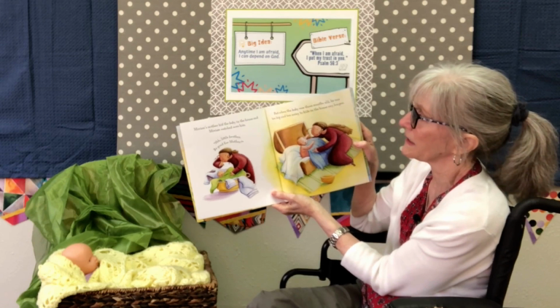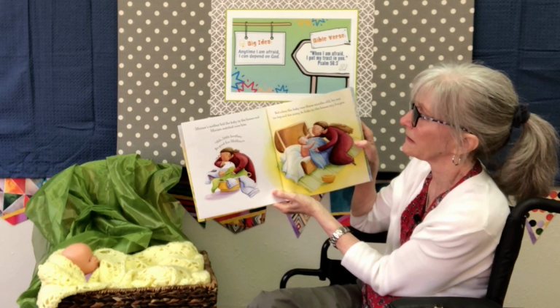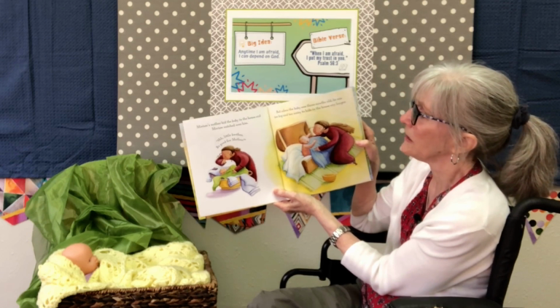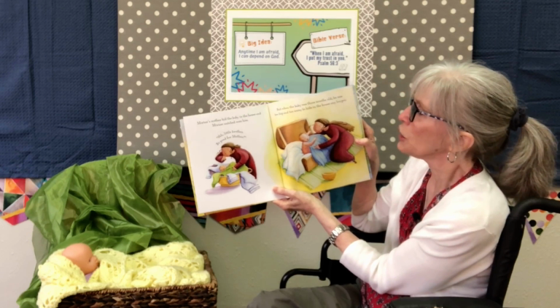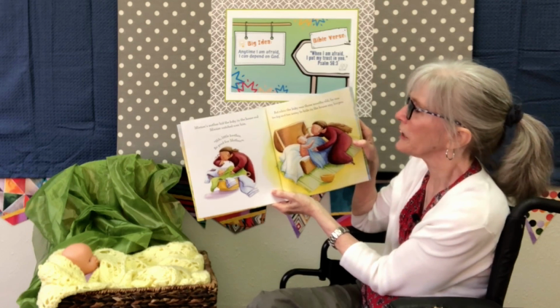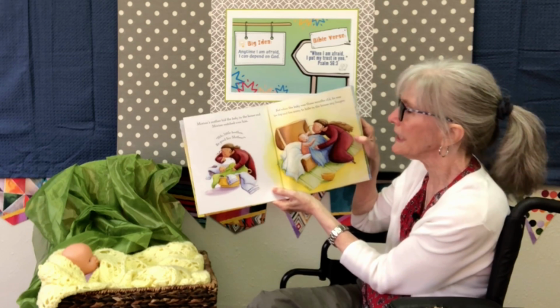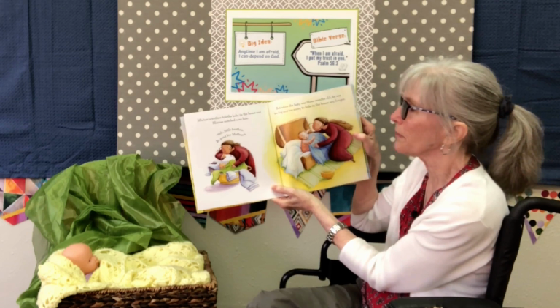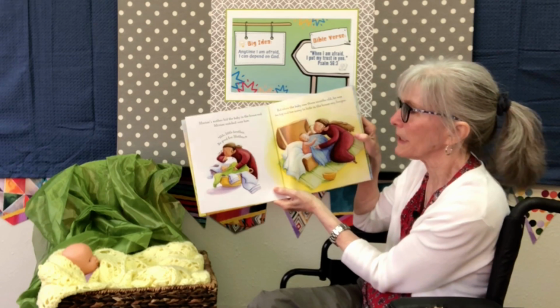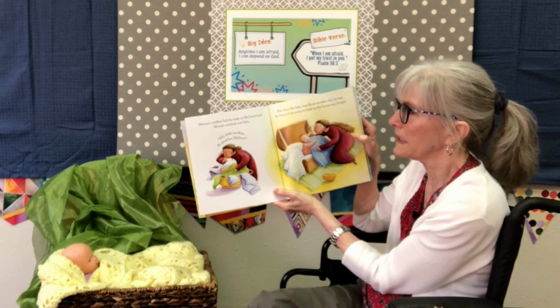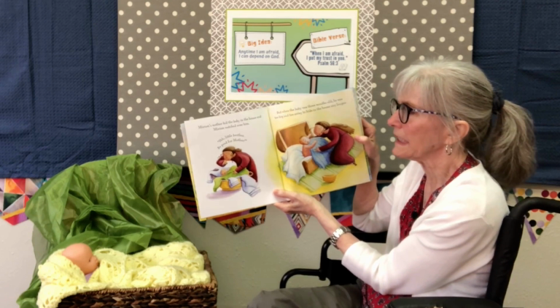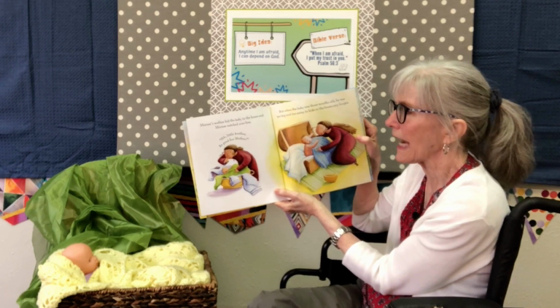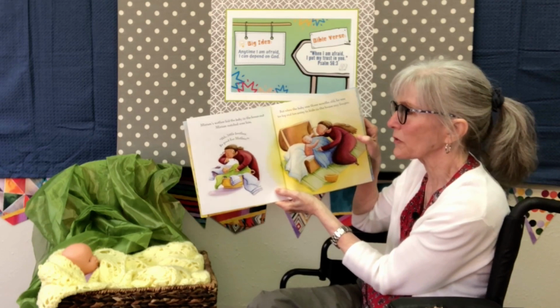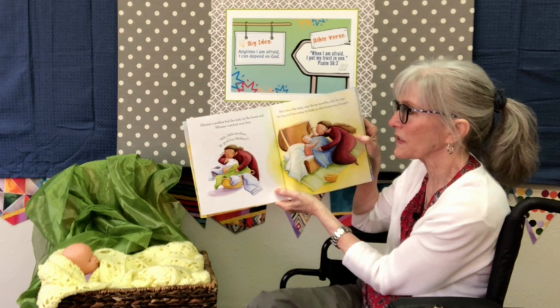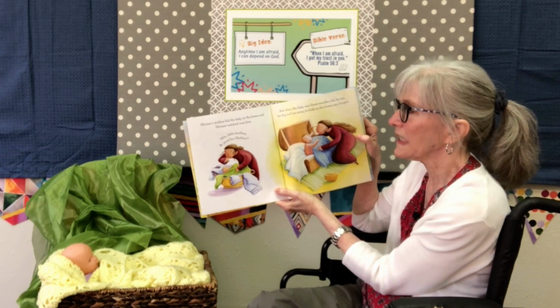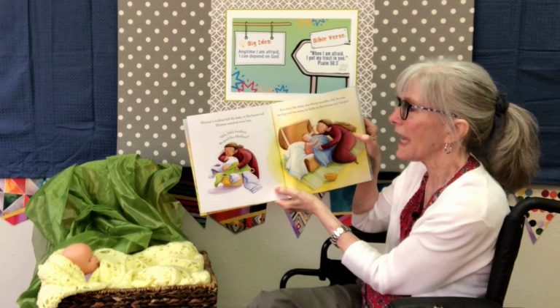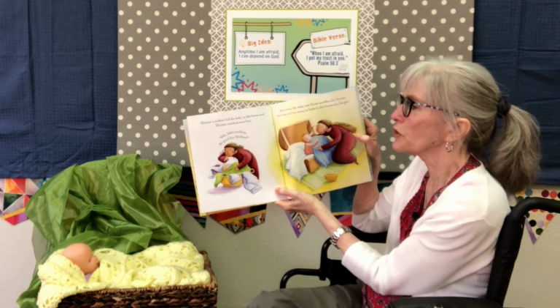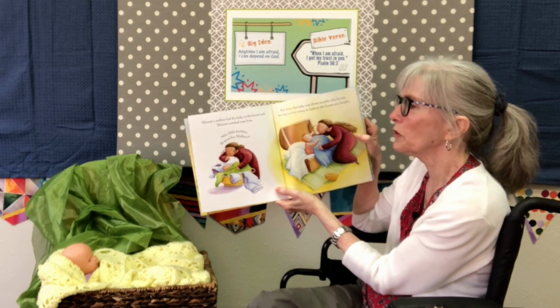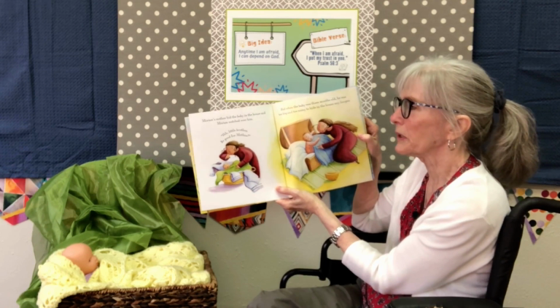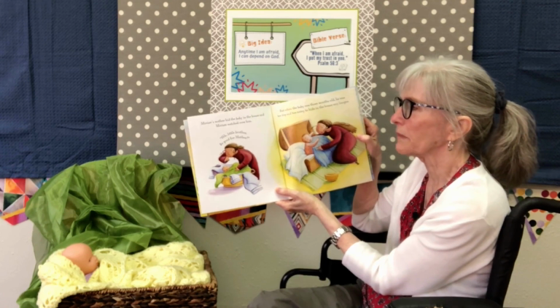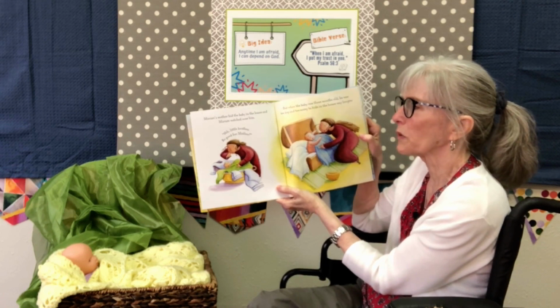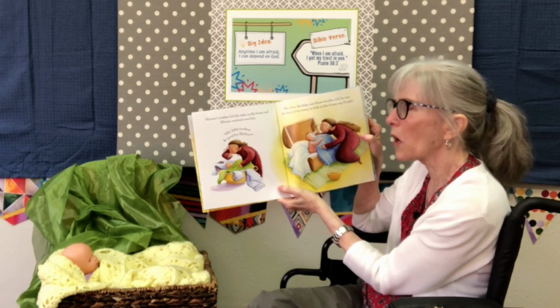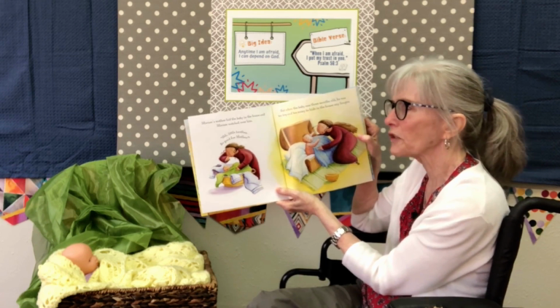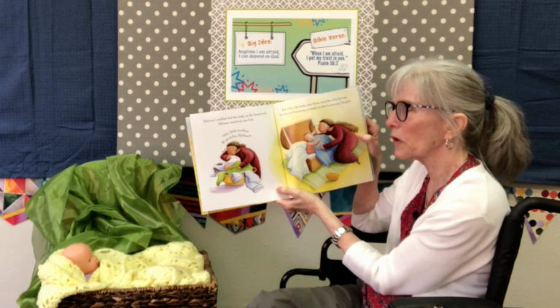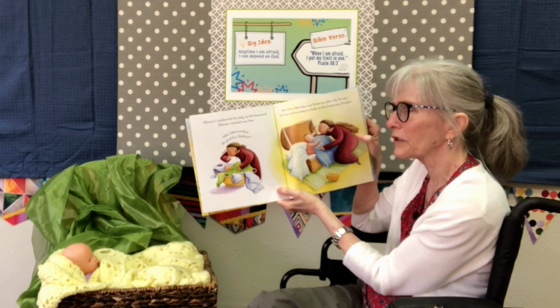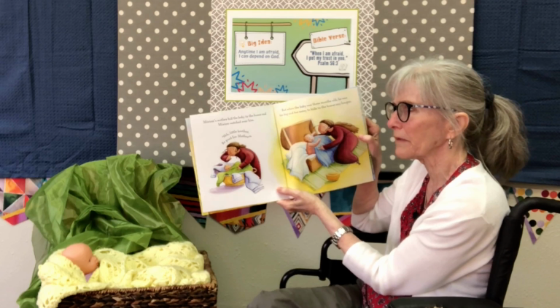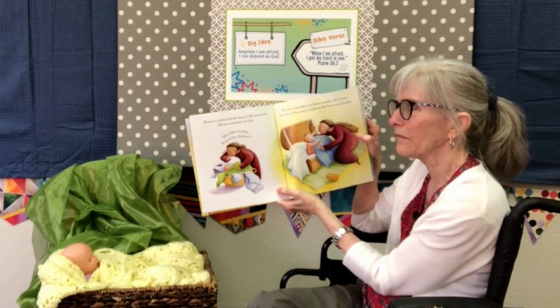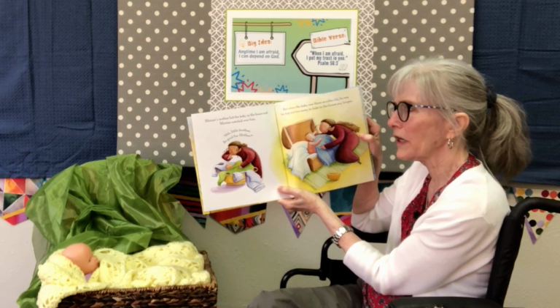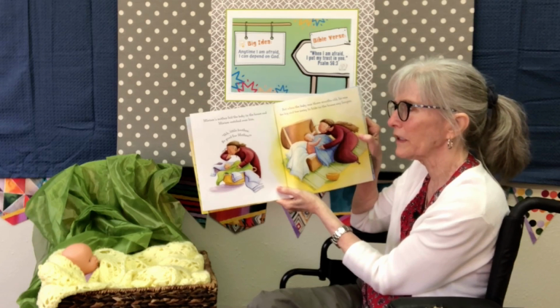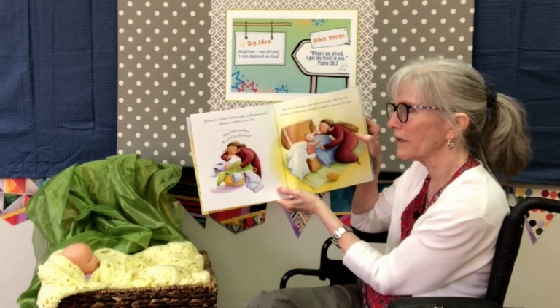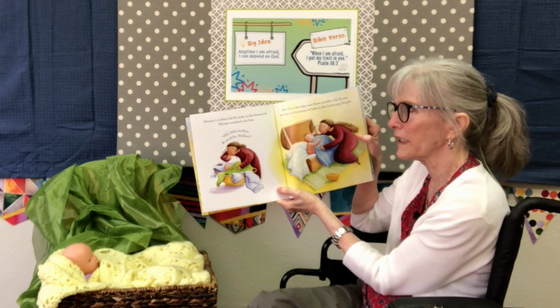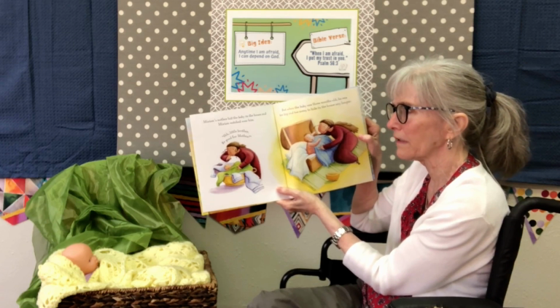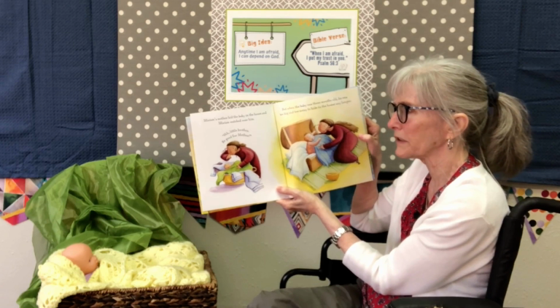She hid the baby in the house and told Miriam to watch over him very, very carefully.